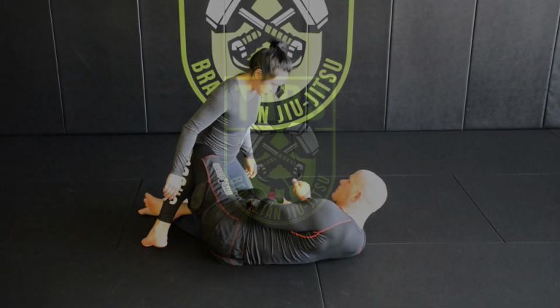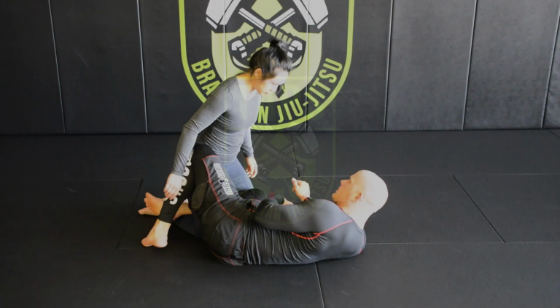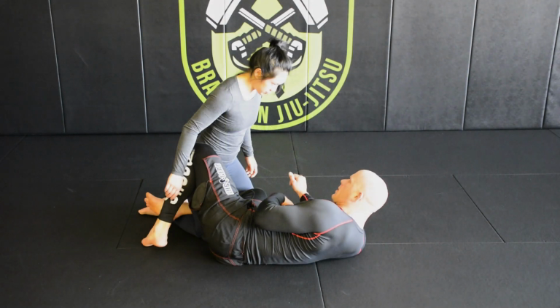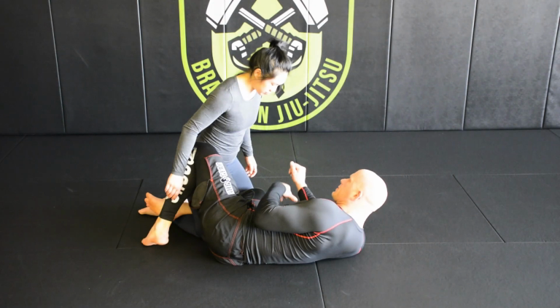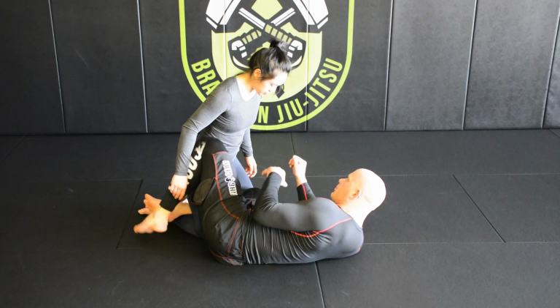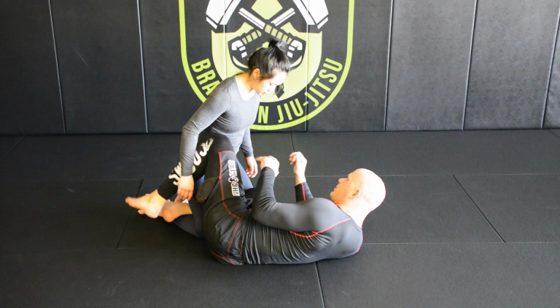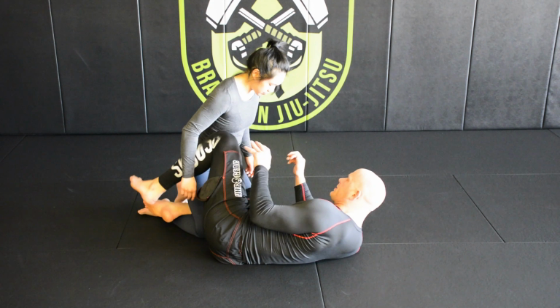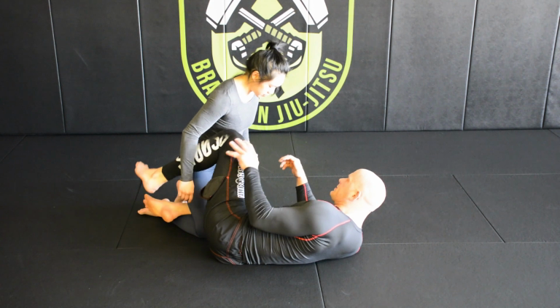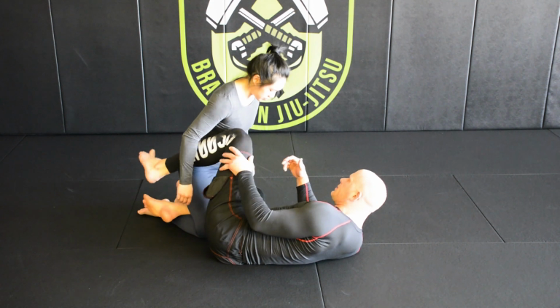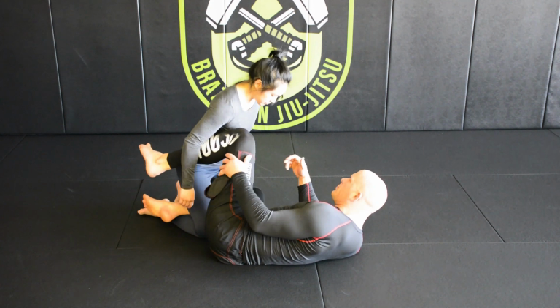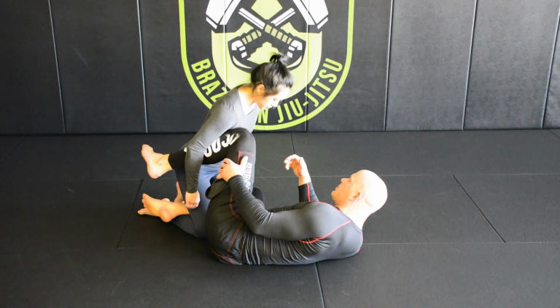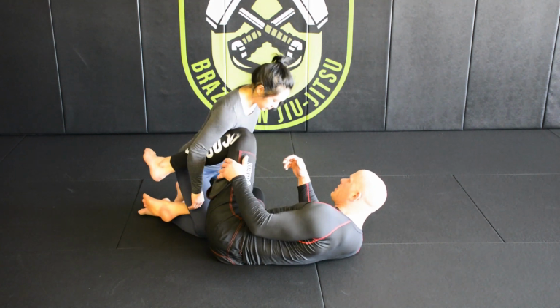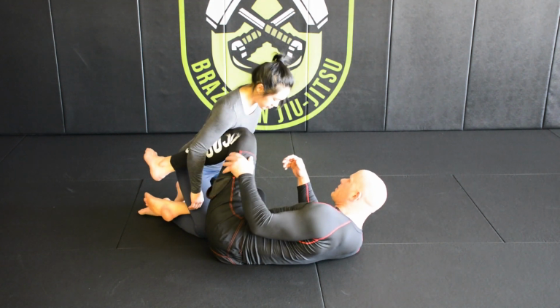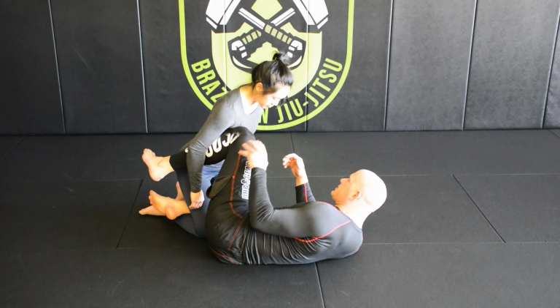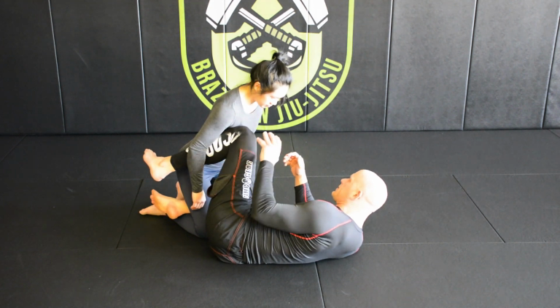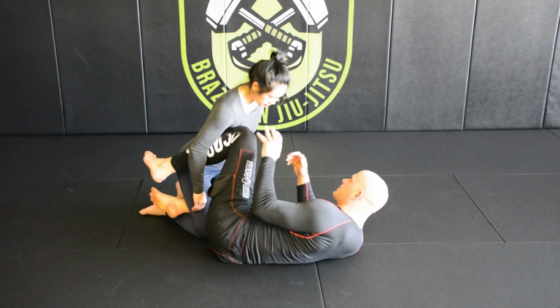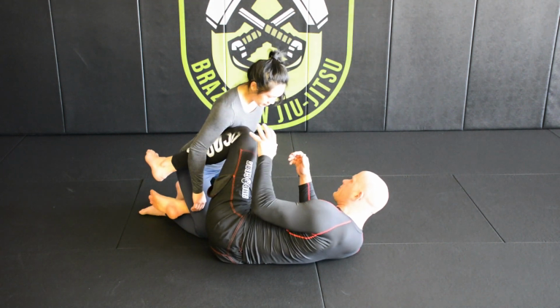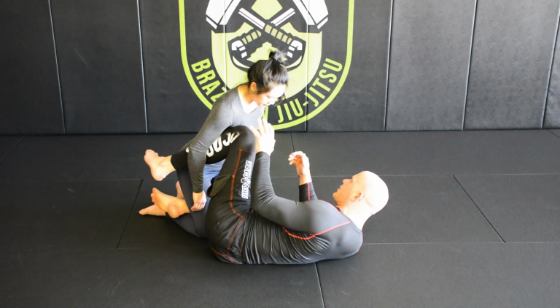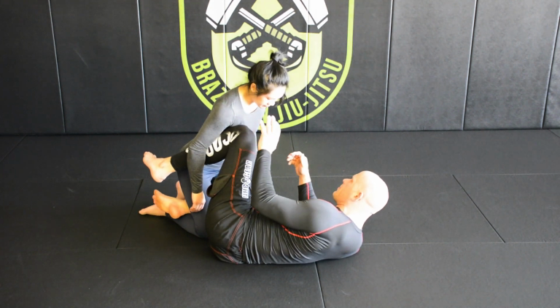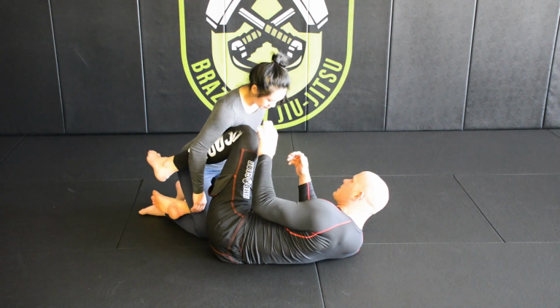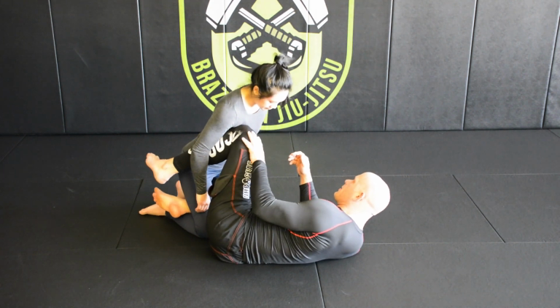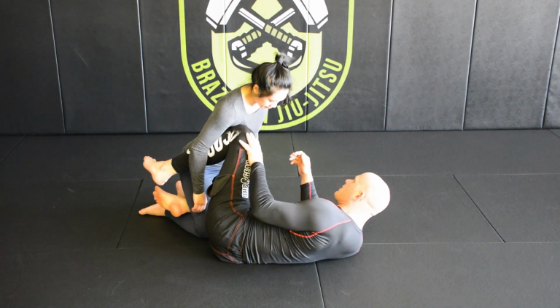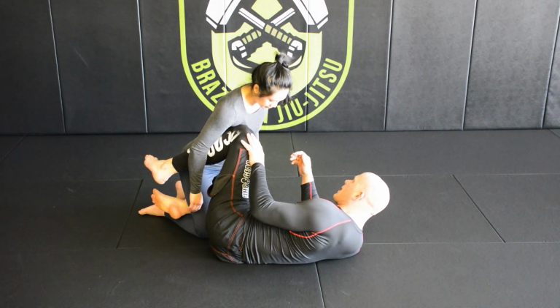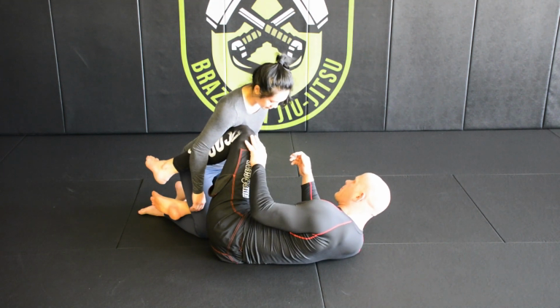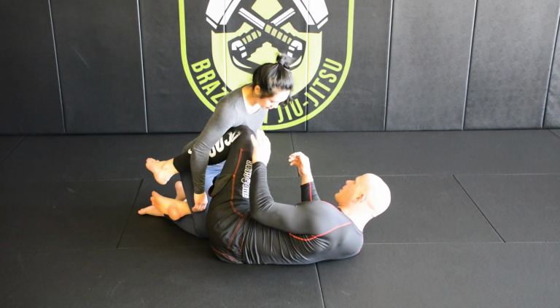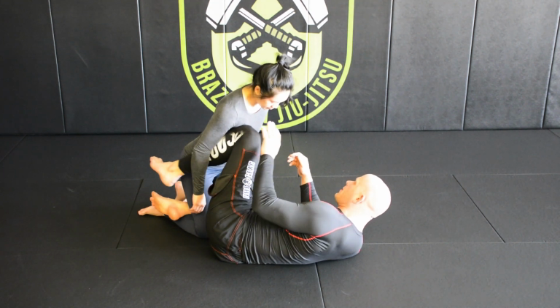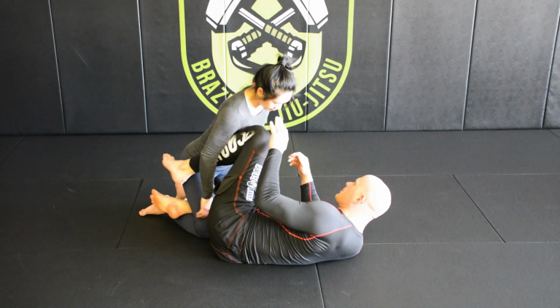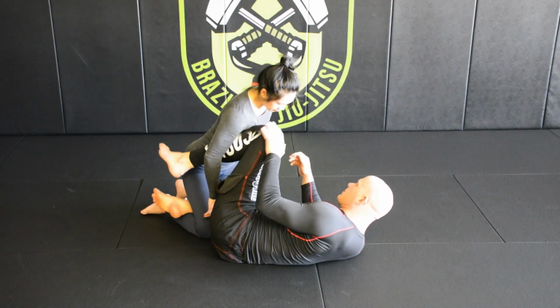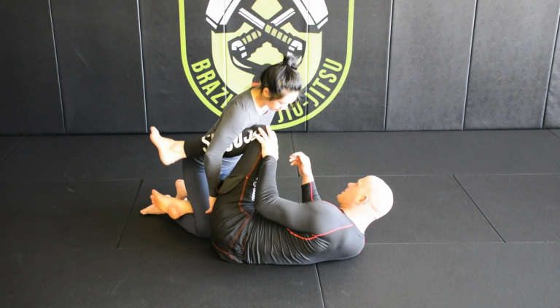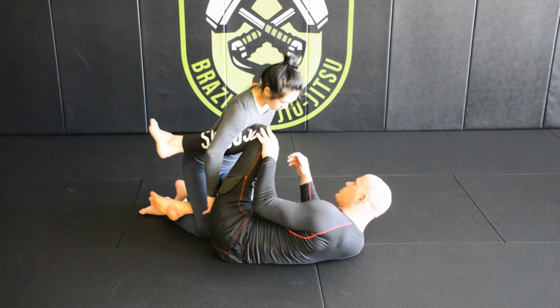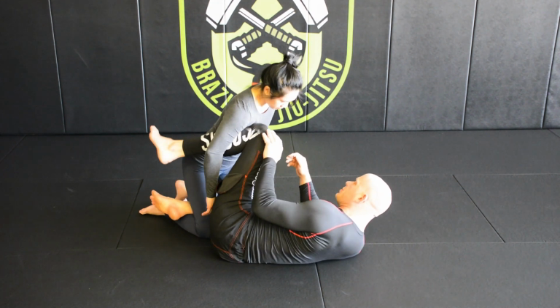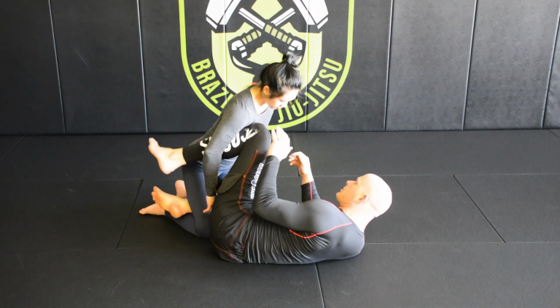All right, so we're going to continue this series from half guard knee shield.